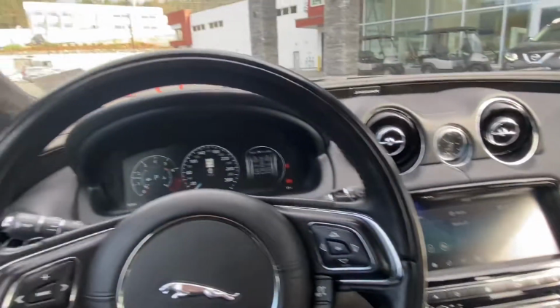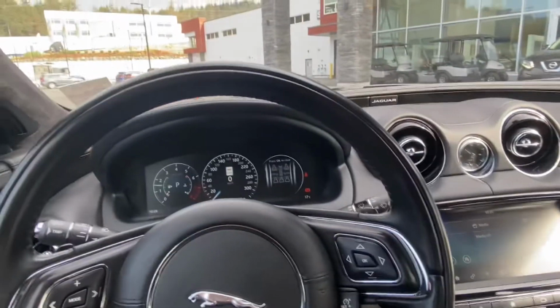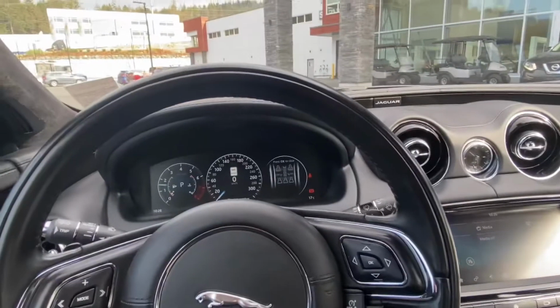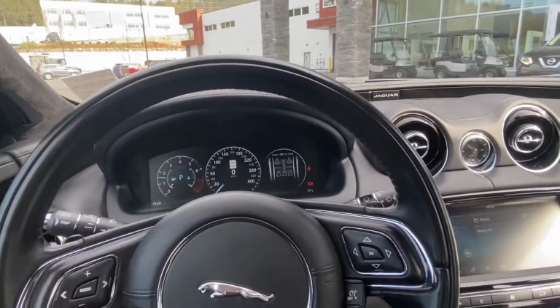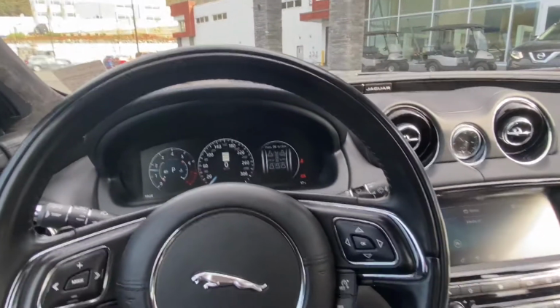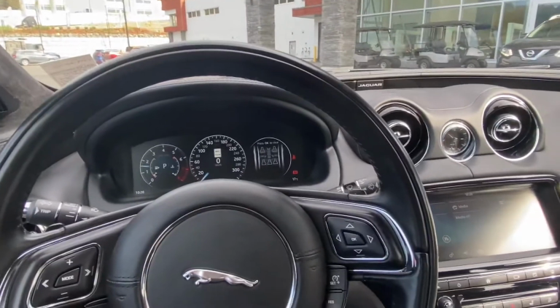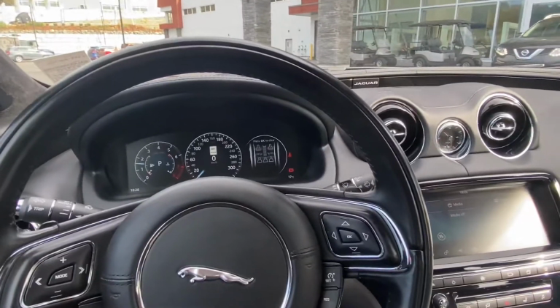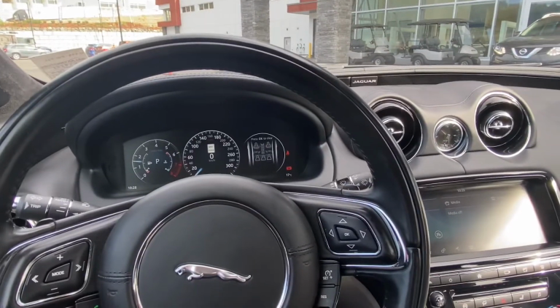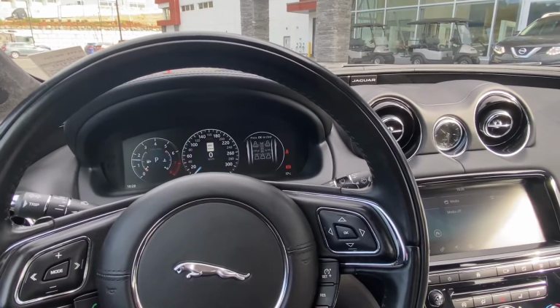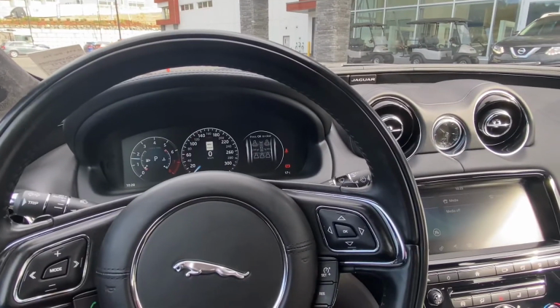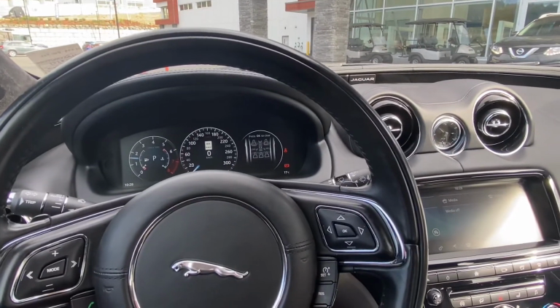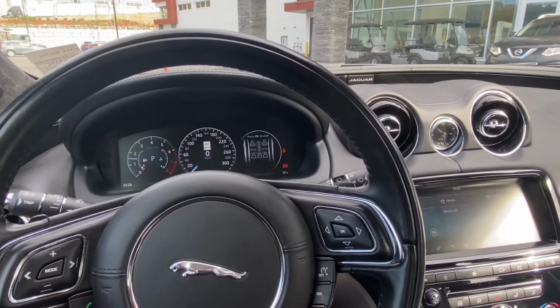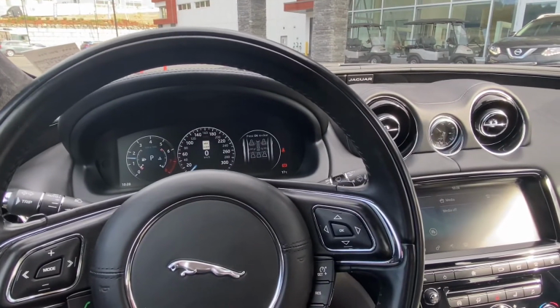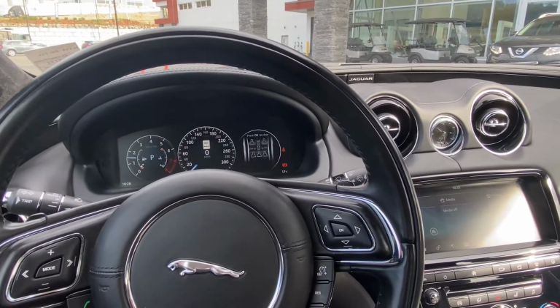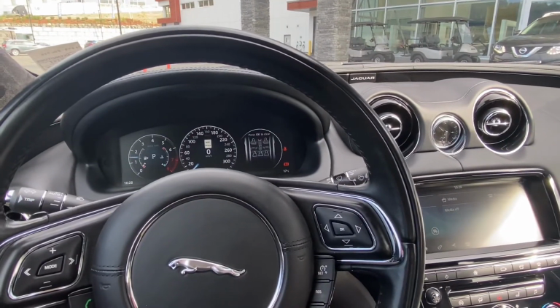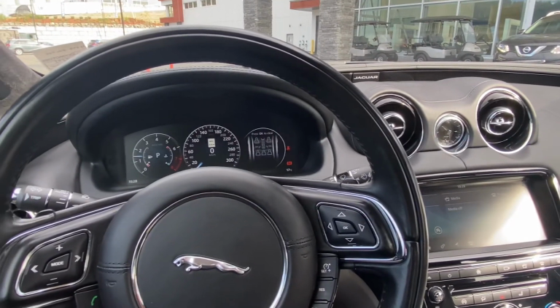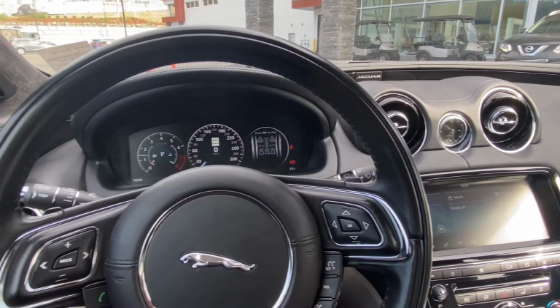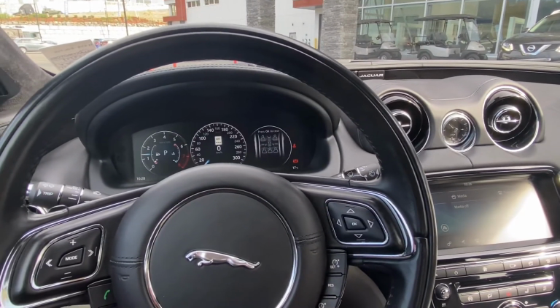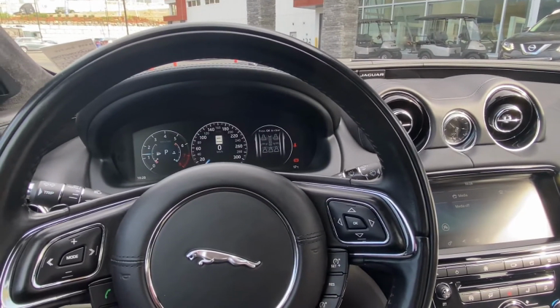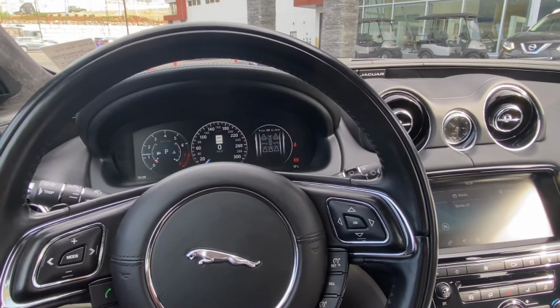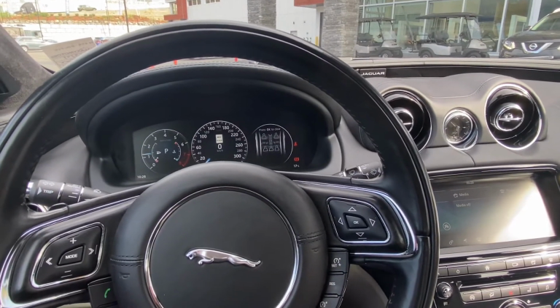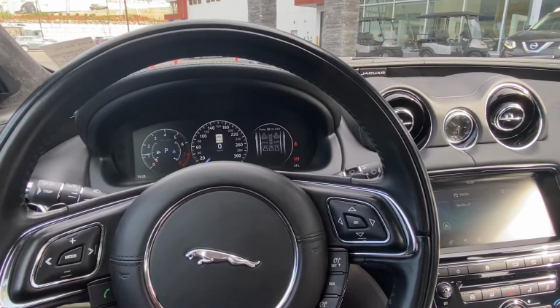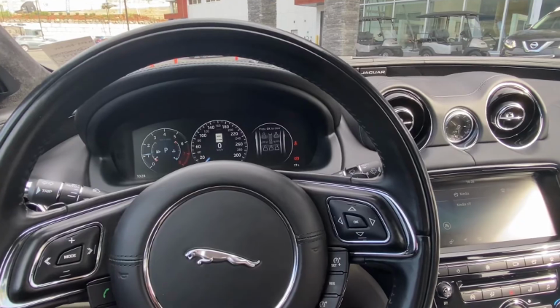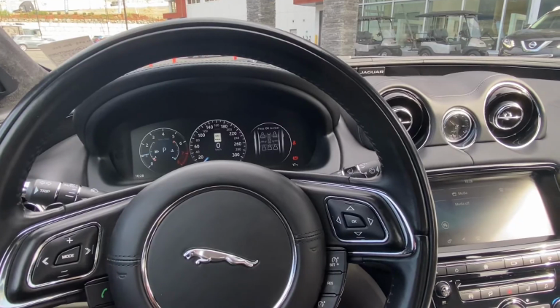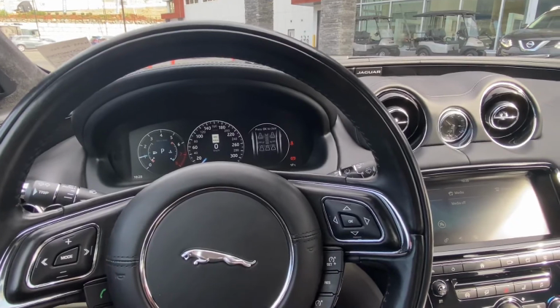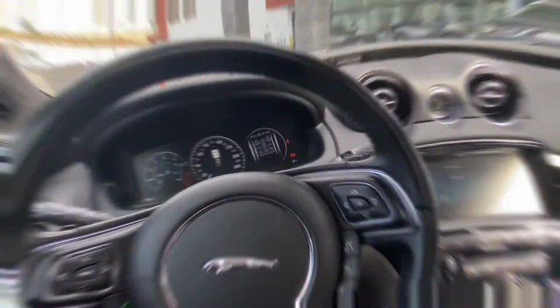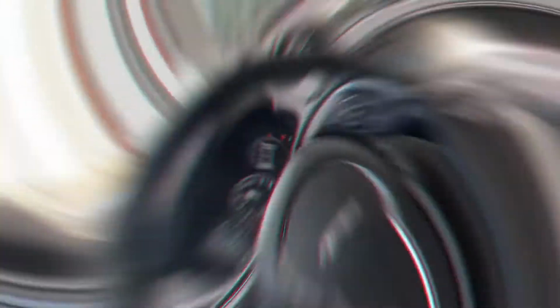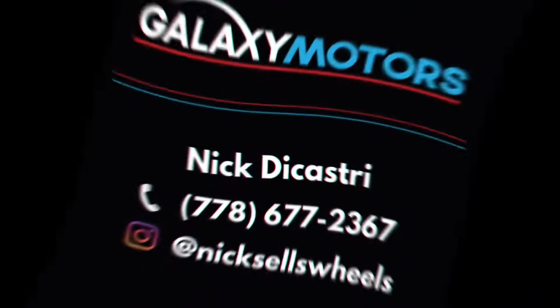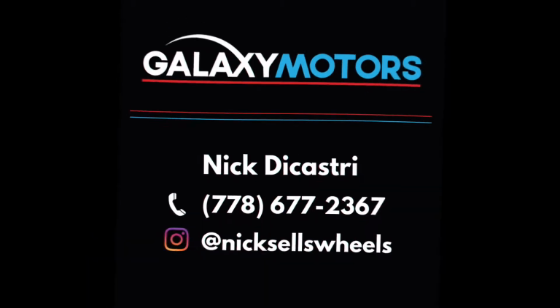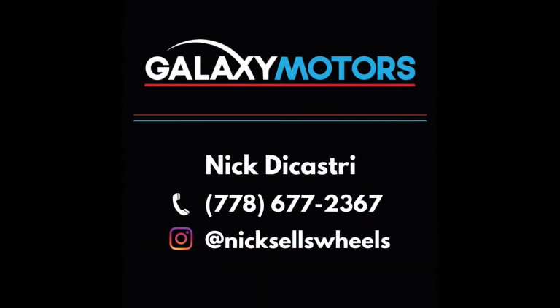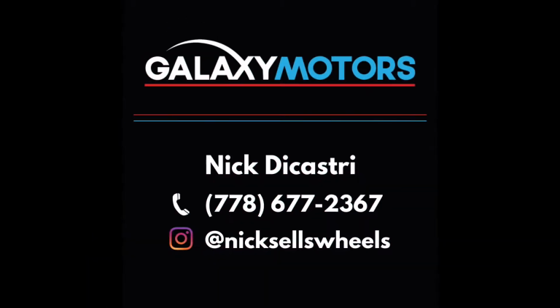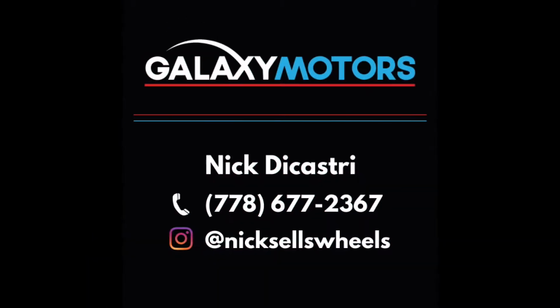Anyways, hope to see you this weekend. And if you have any other questions please let me know. Take care, bye!